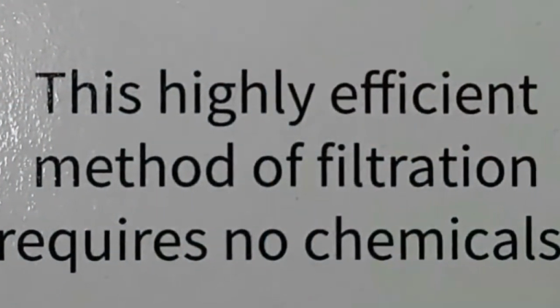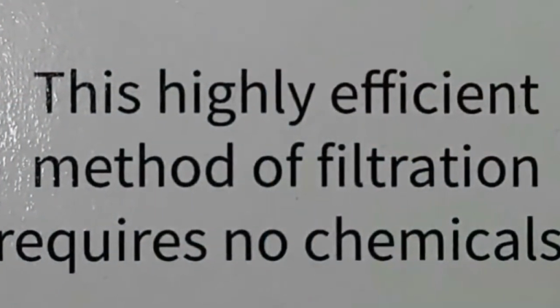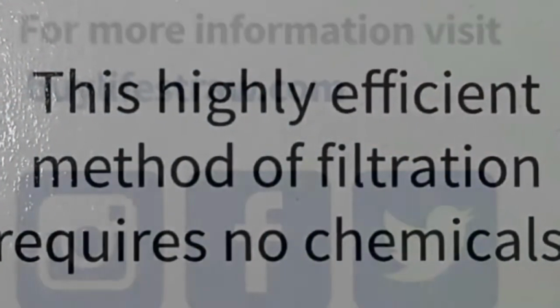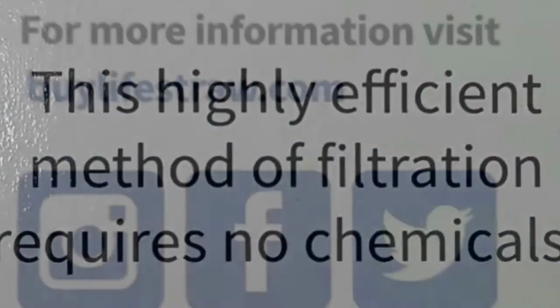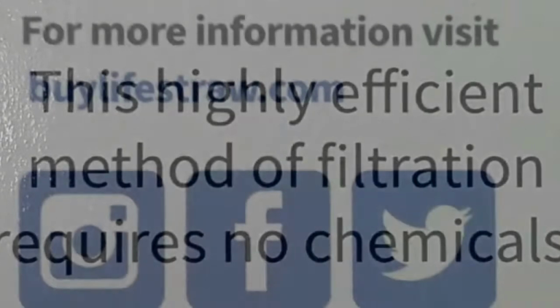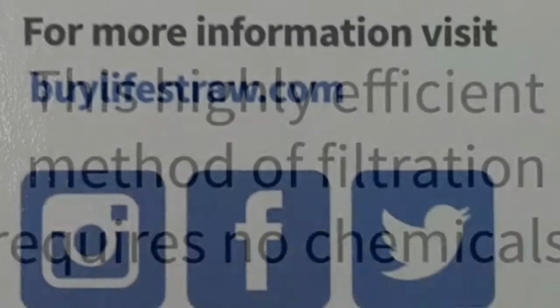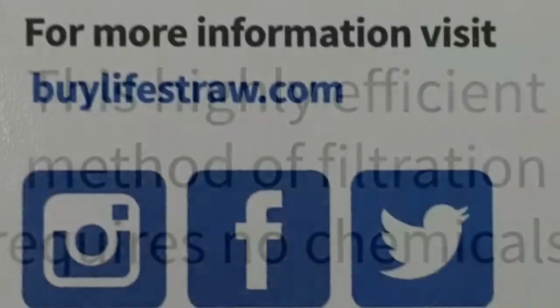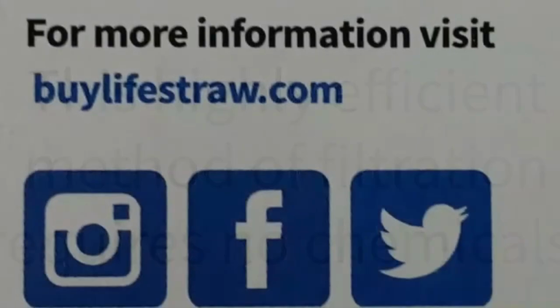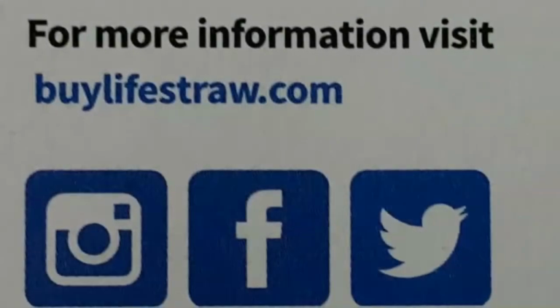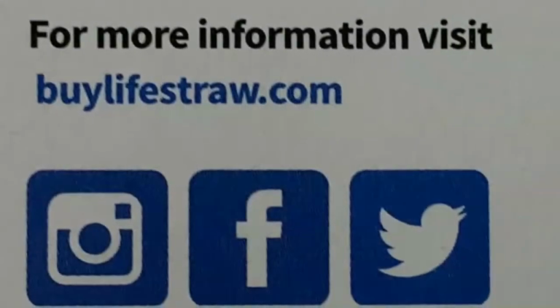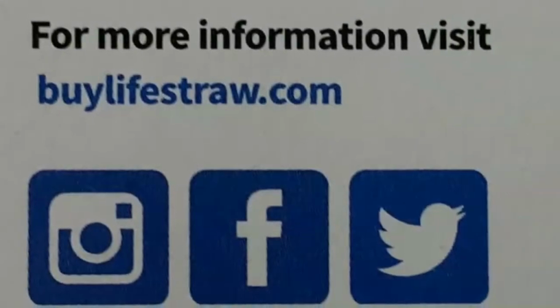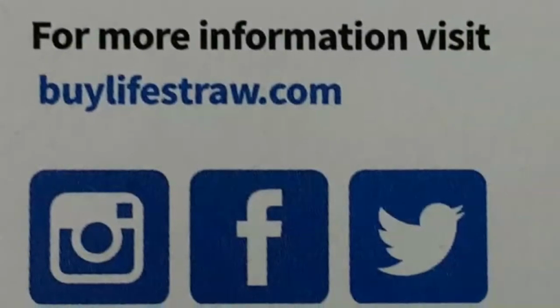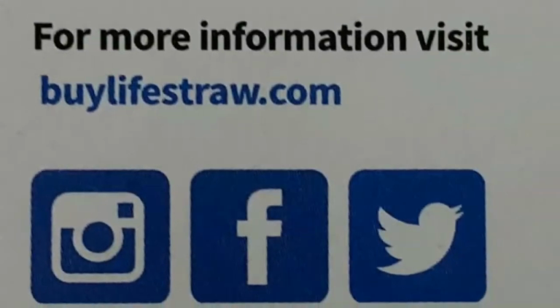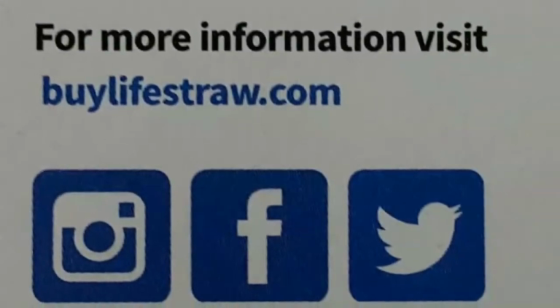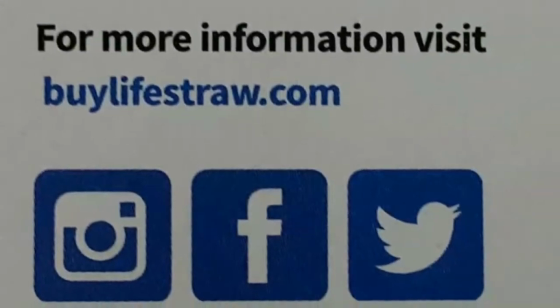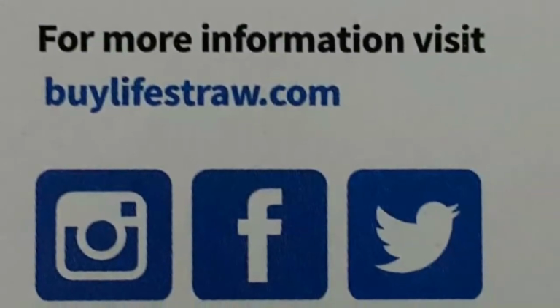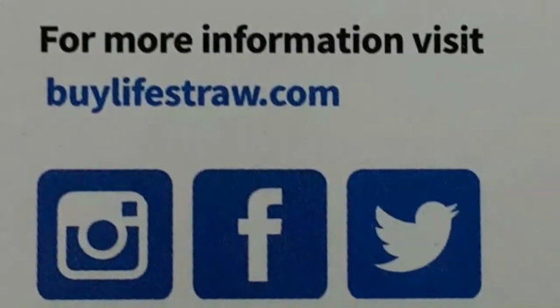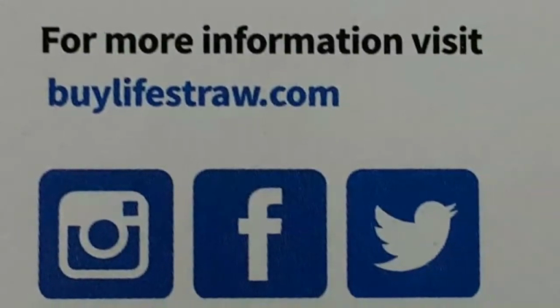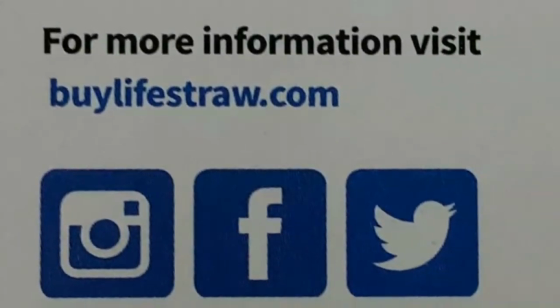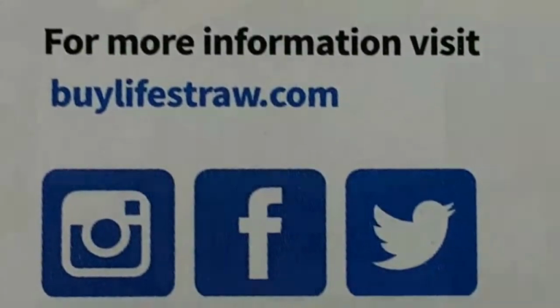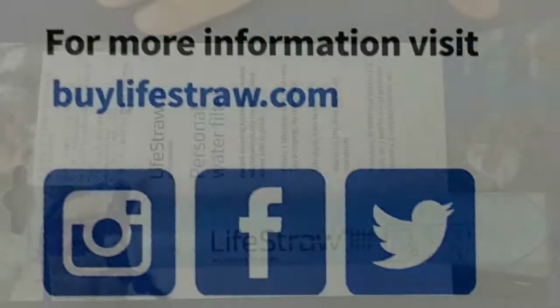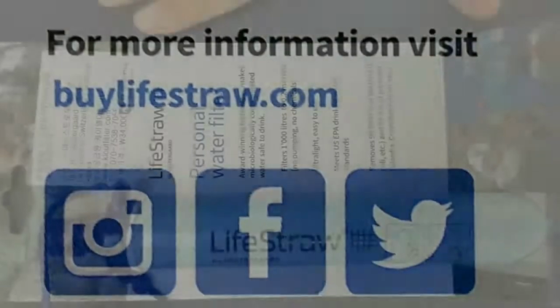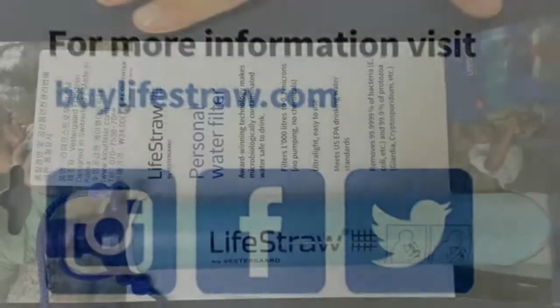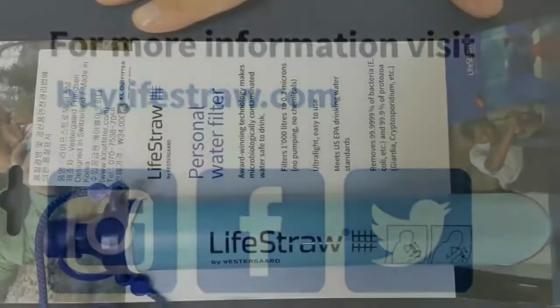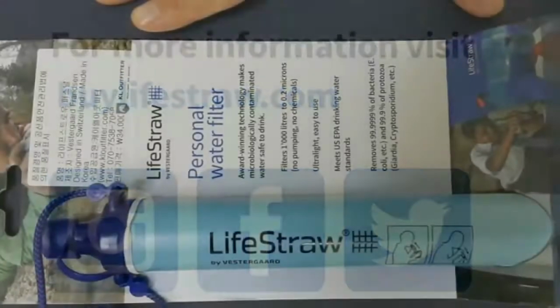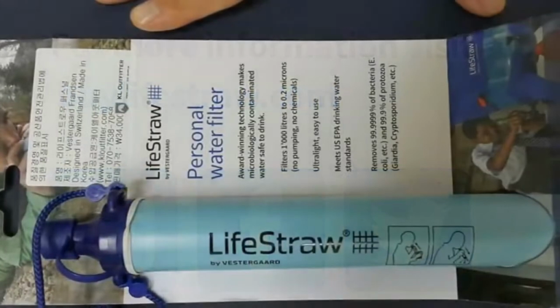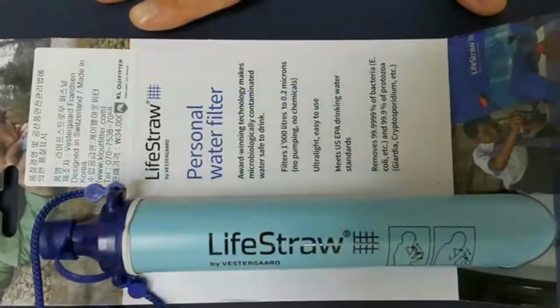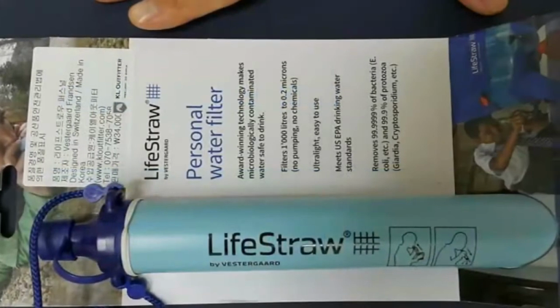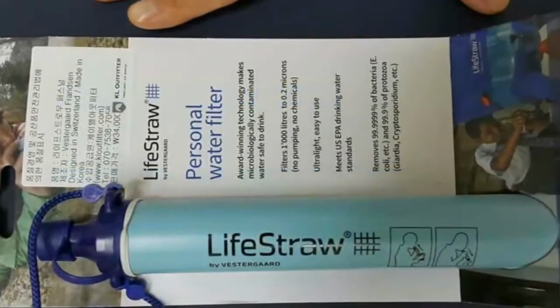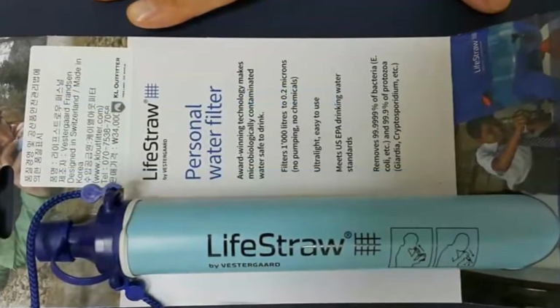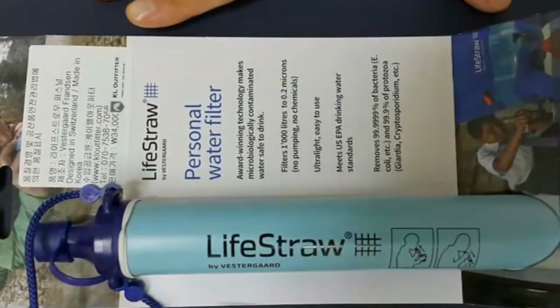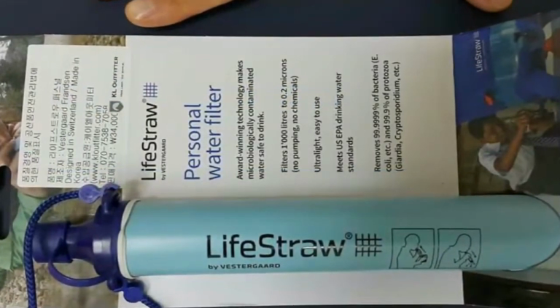Question 2. What is the straw filter most useful for?